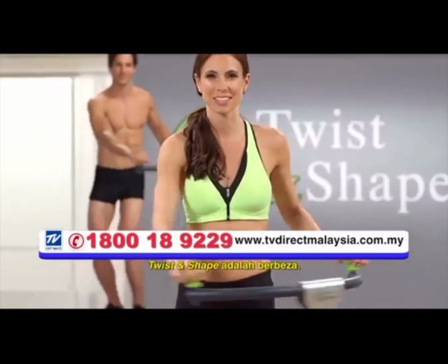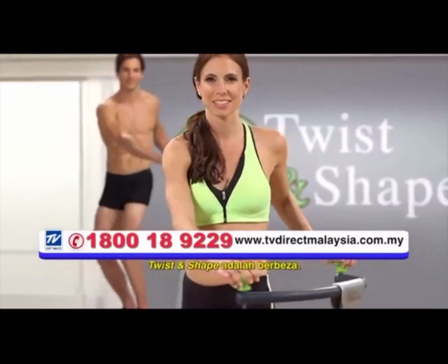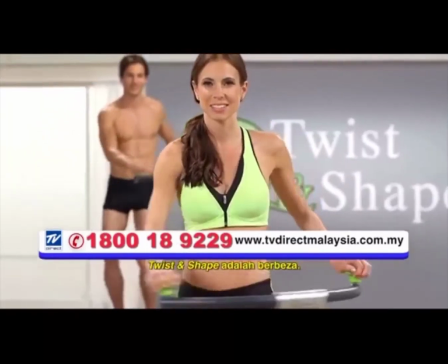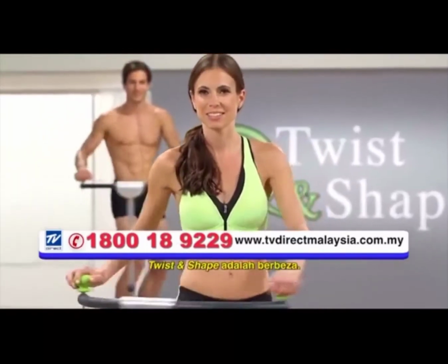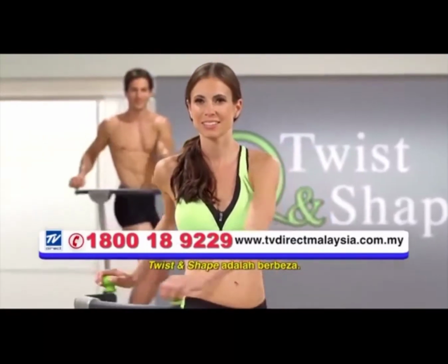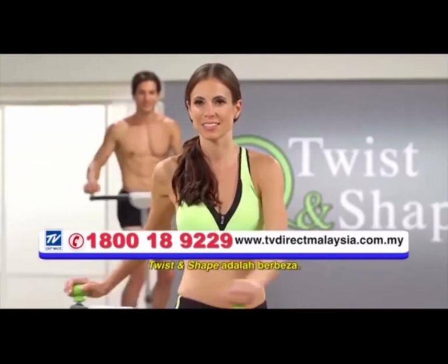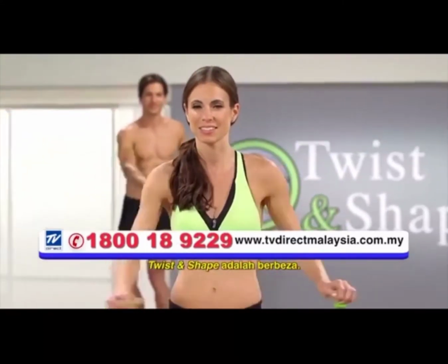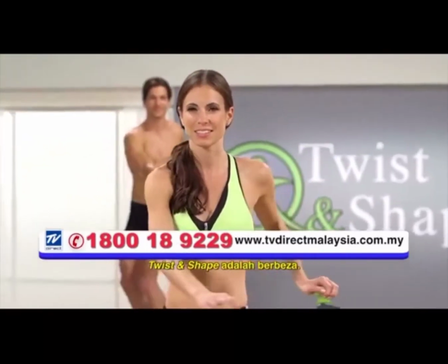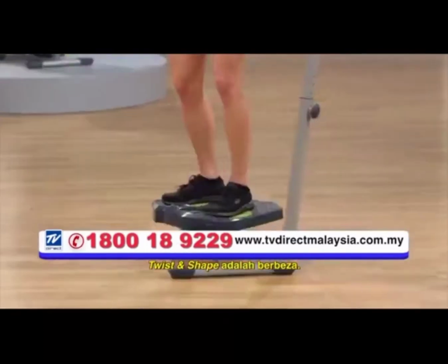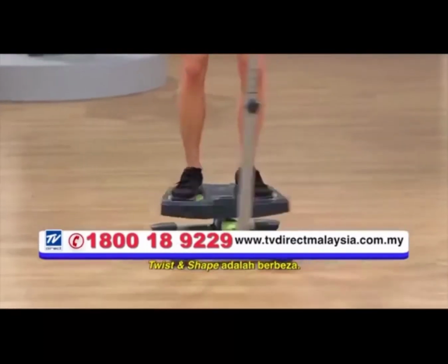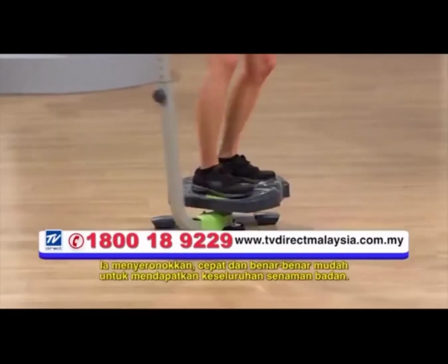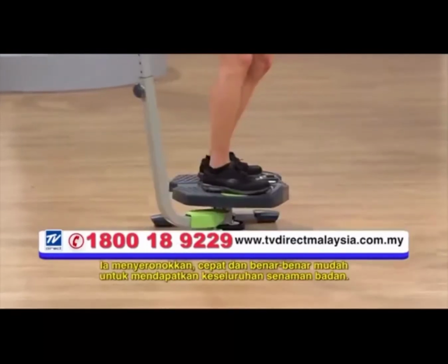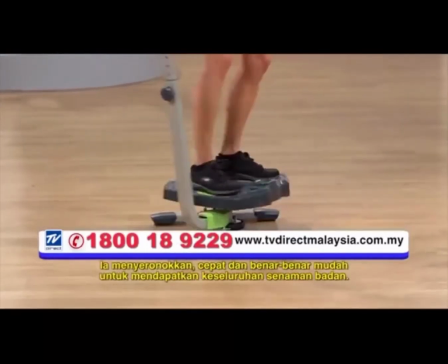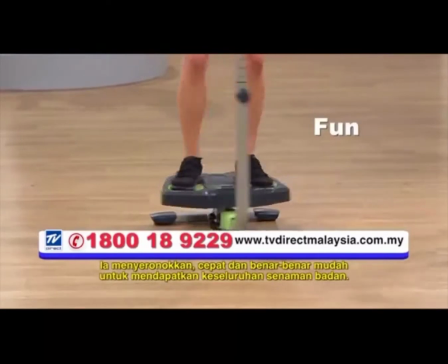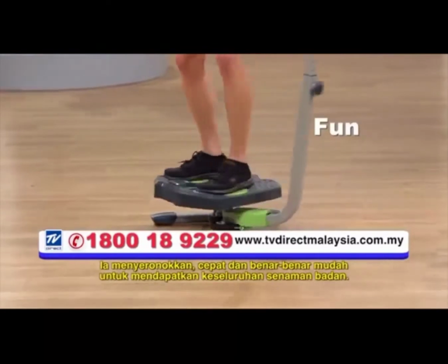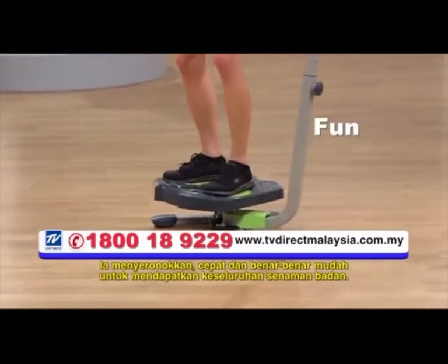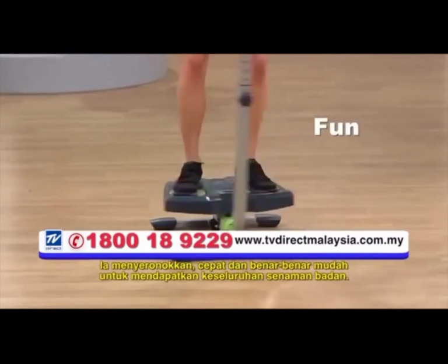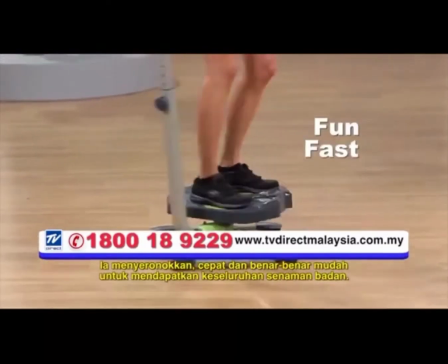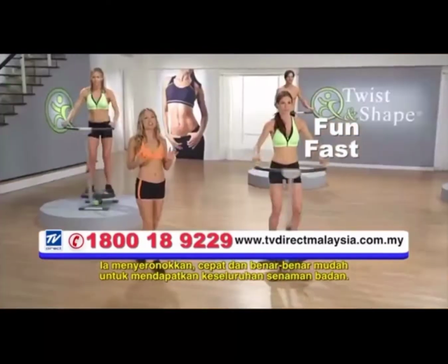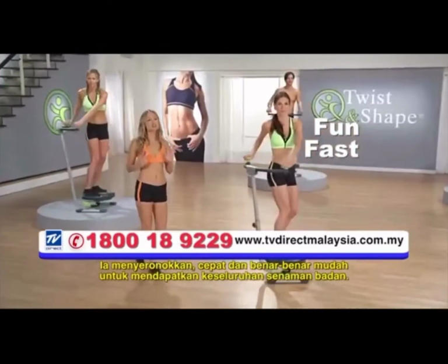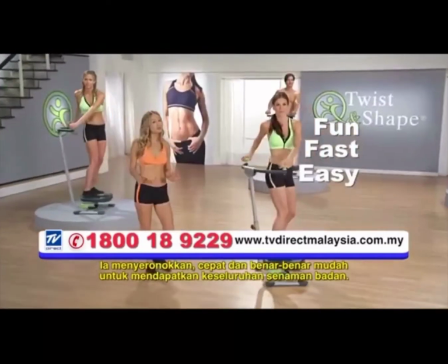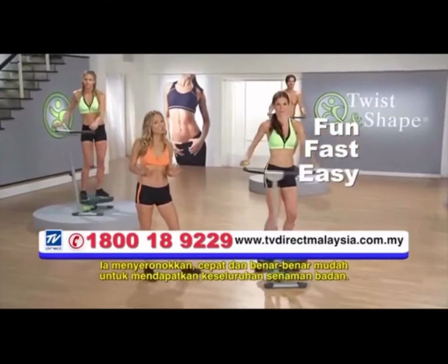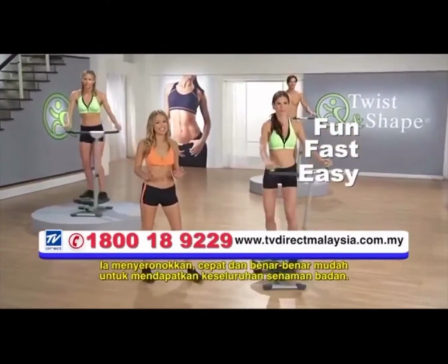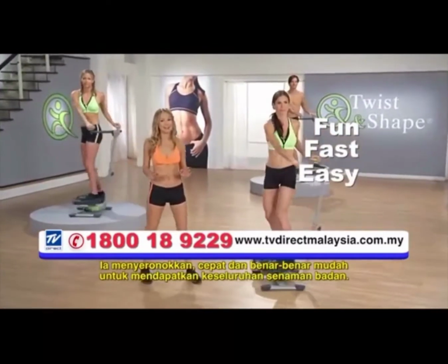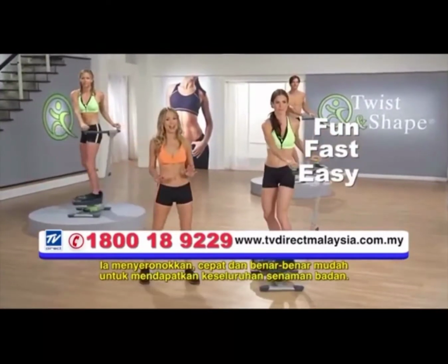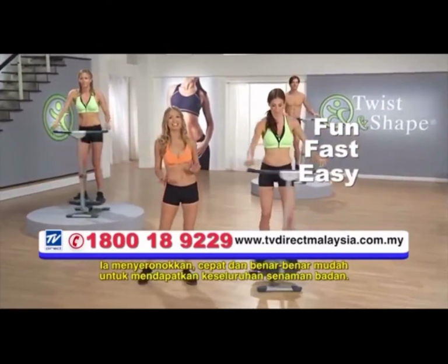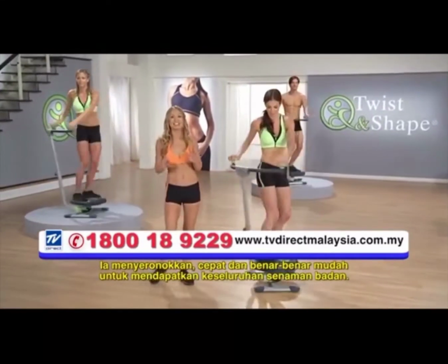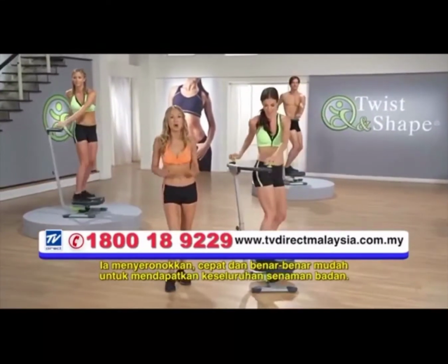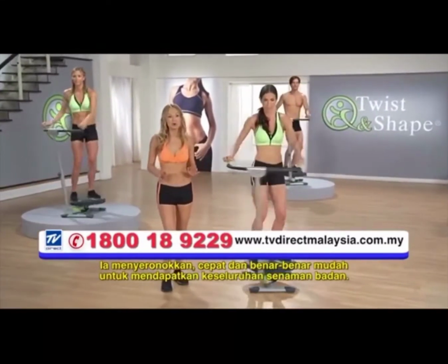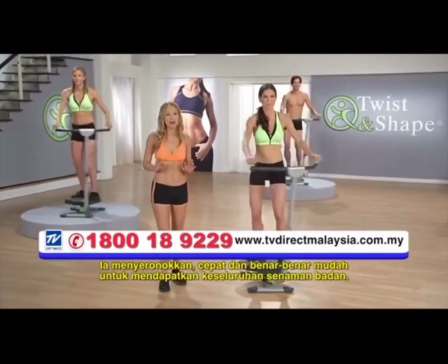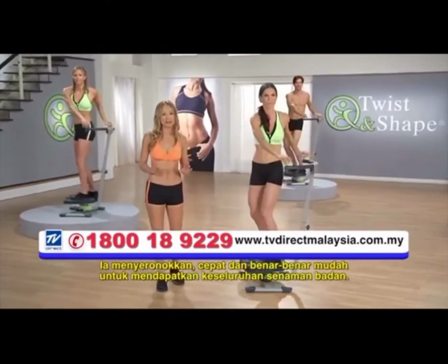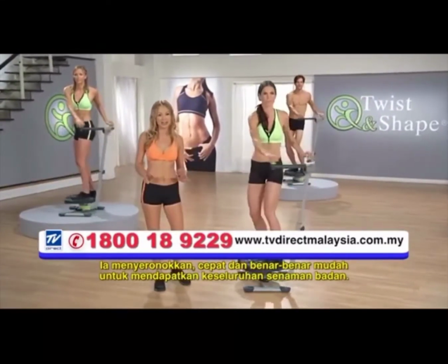Twist and Shape is different. It's the fun, fast, and truly easy way to get a total body workout.